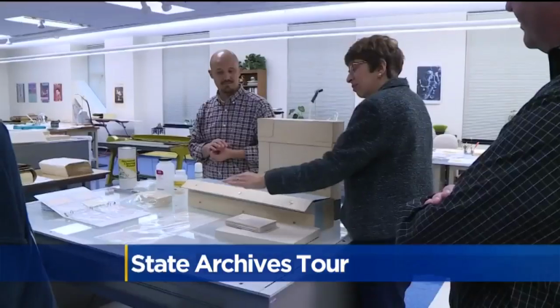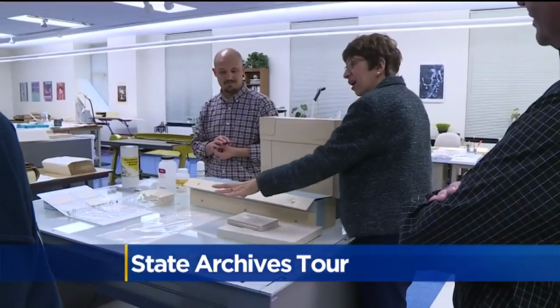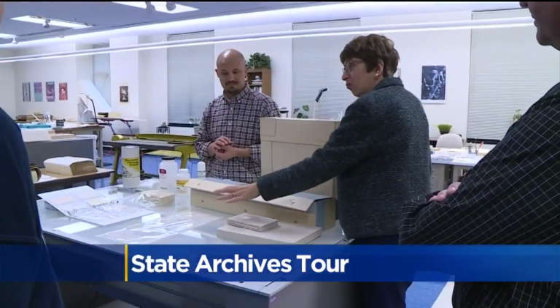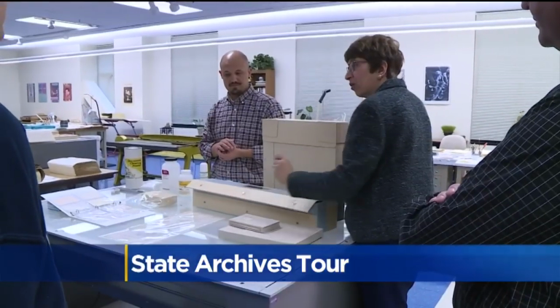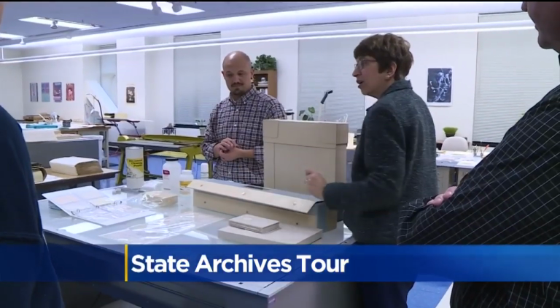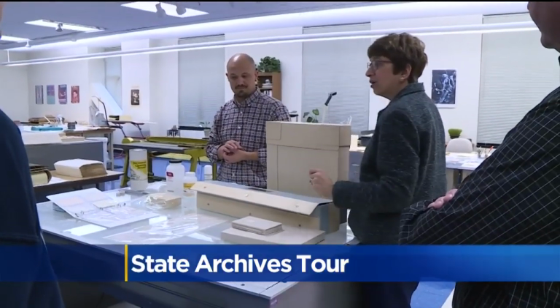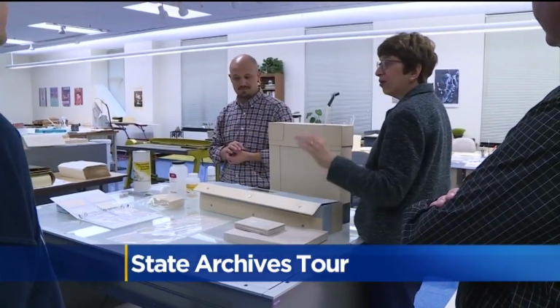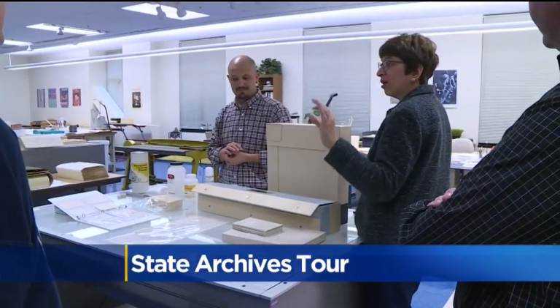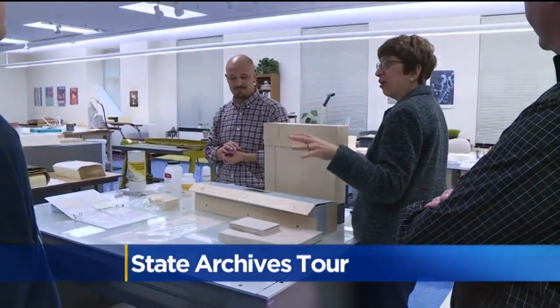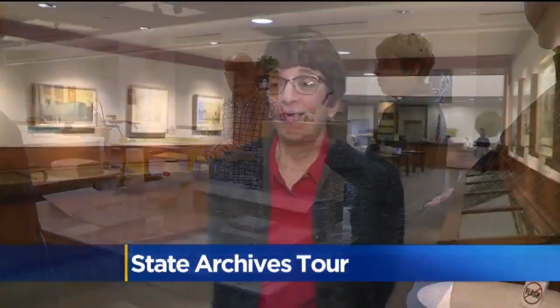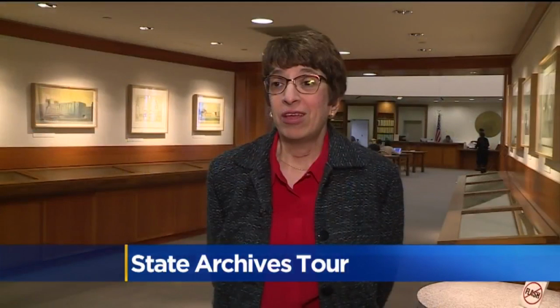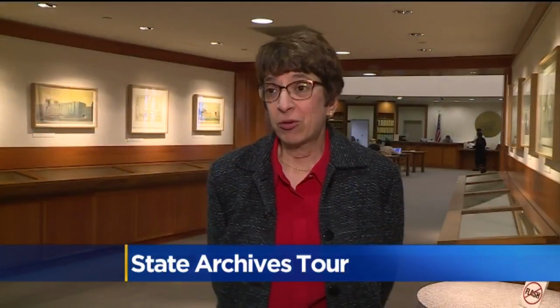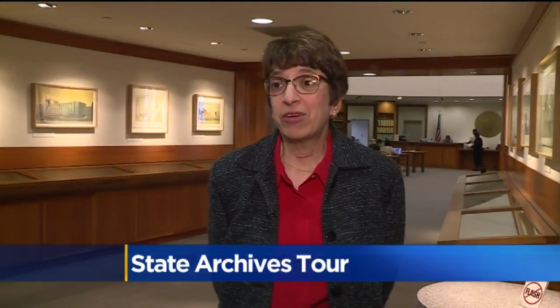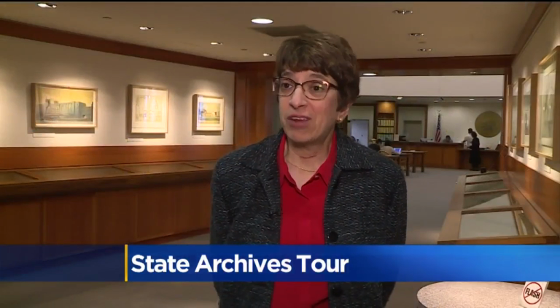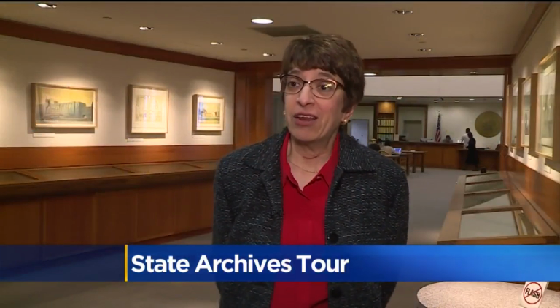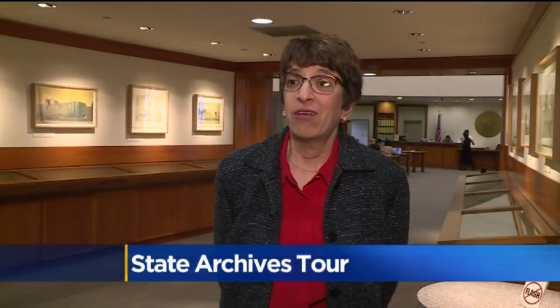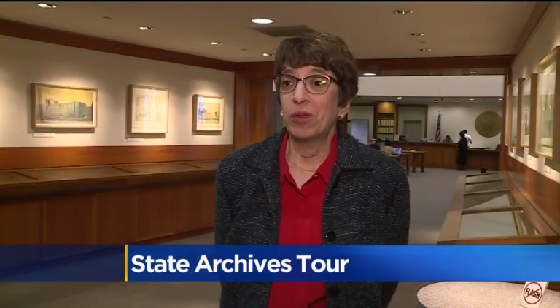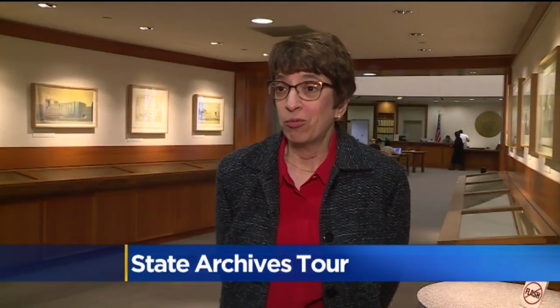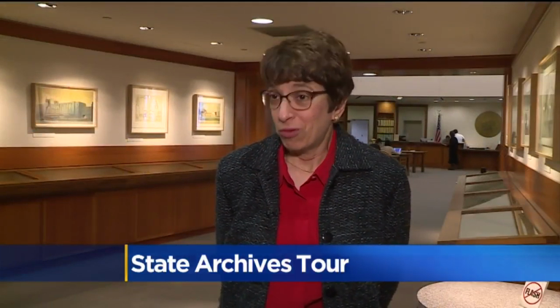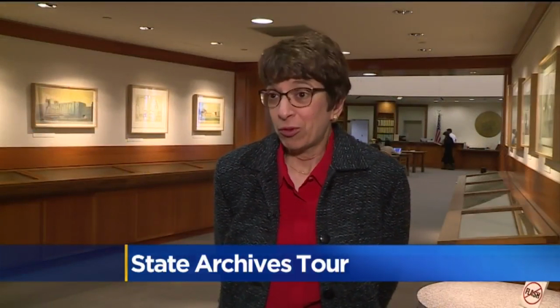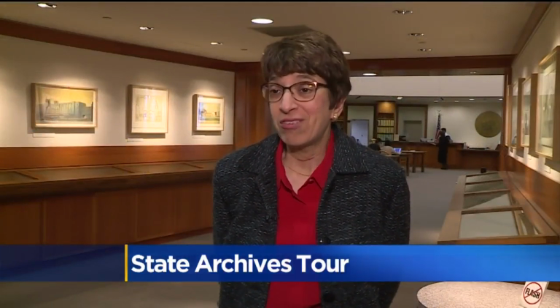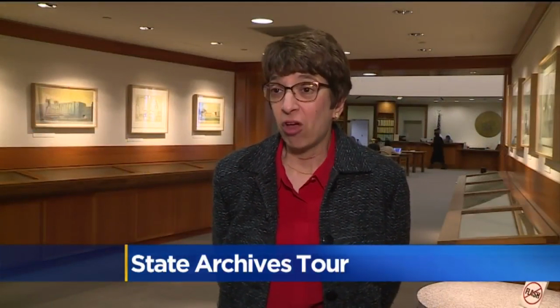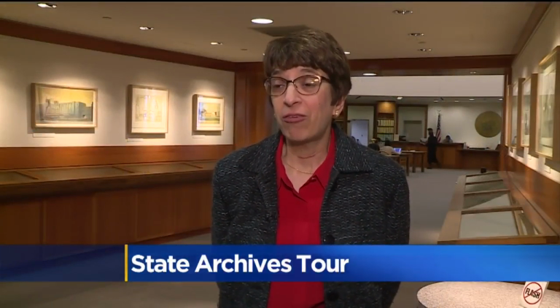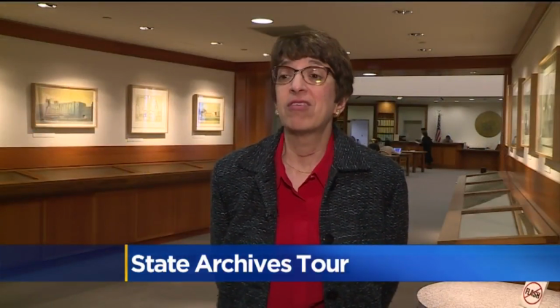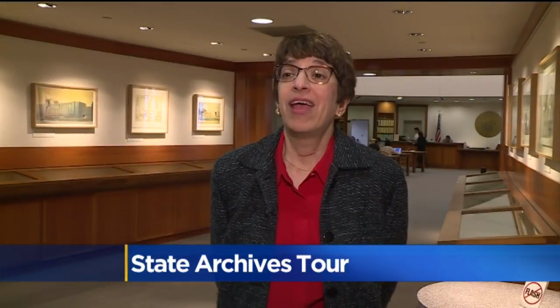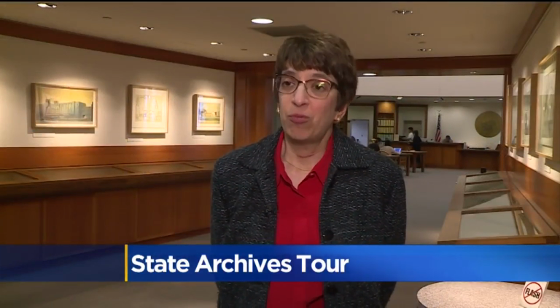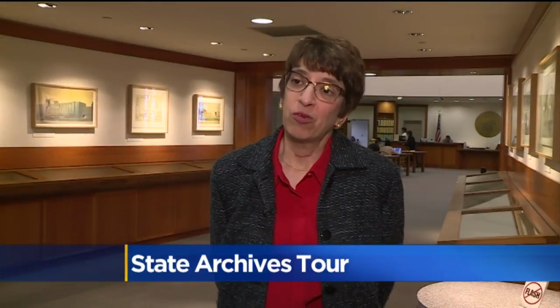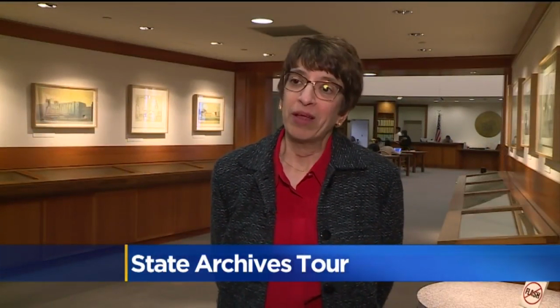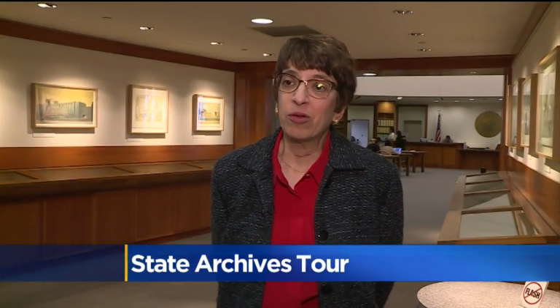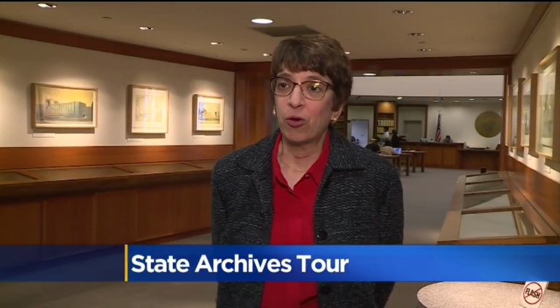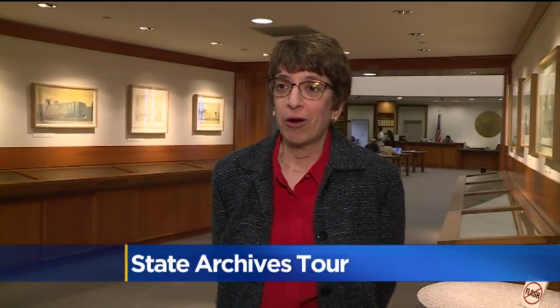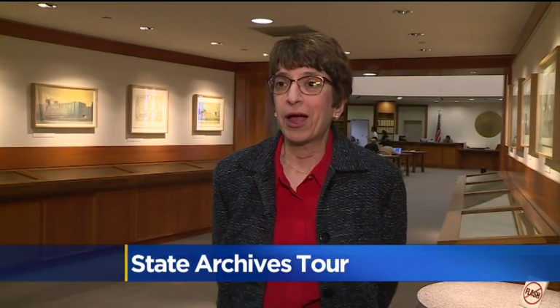Since January 5th, 1850, the Secretary of State's office has been responsible for the archives.